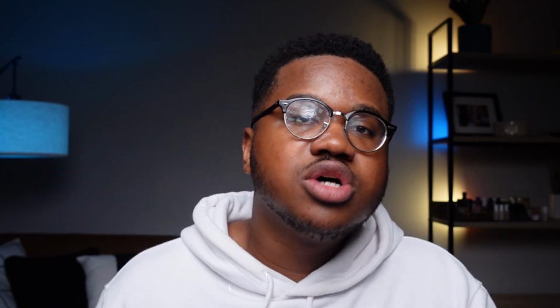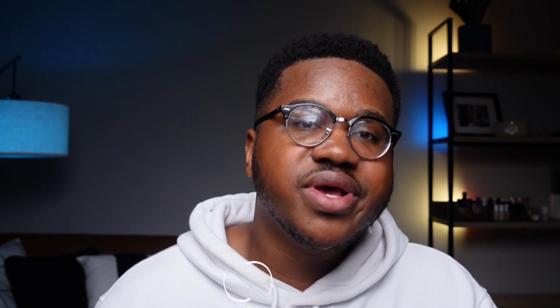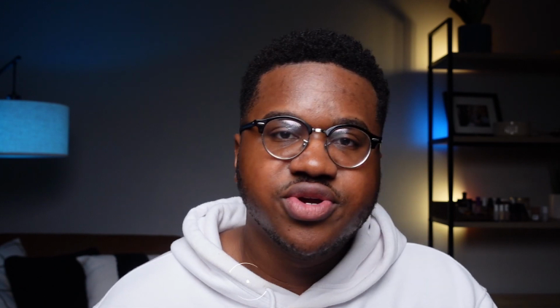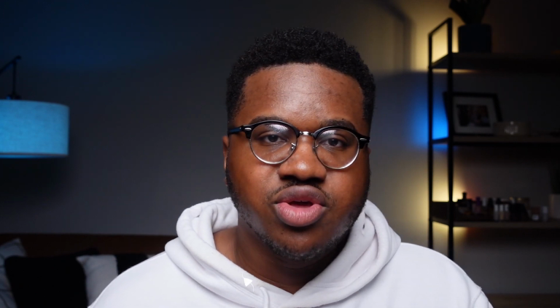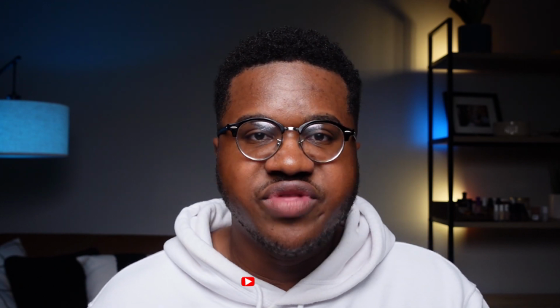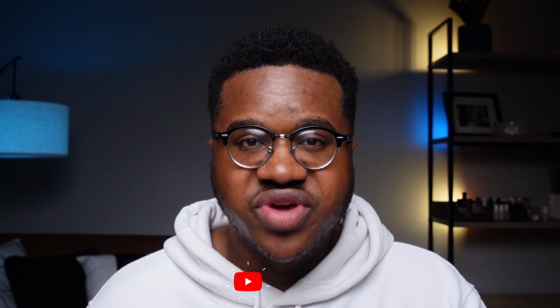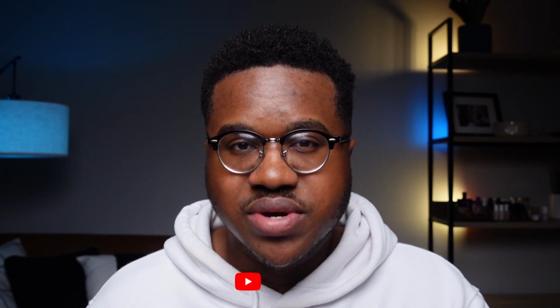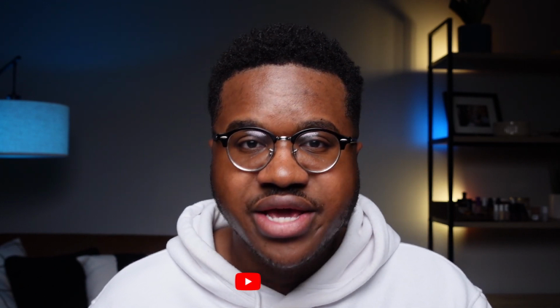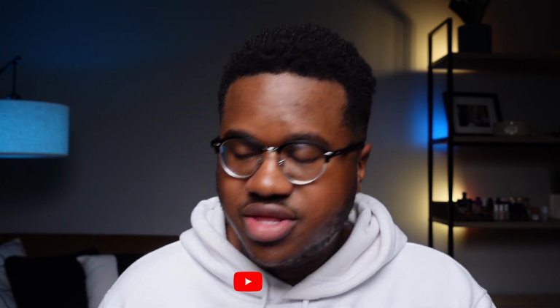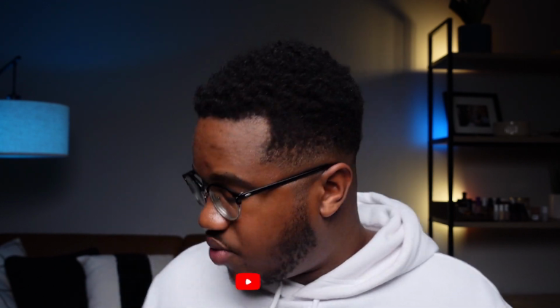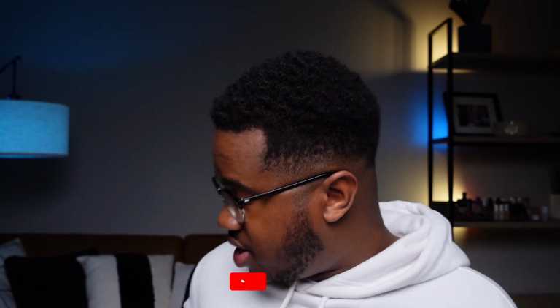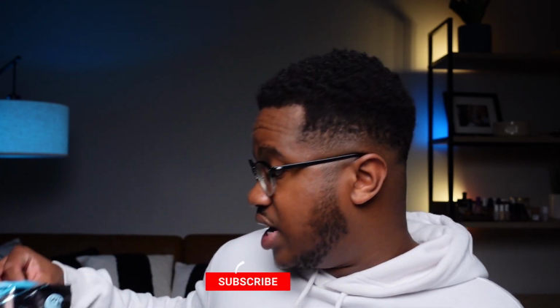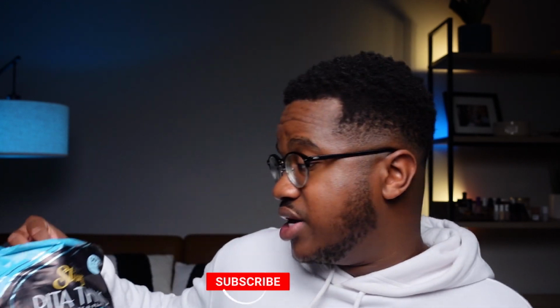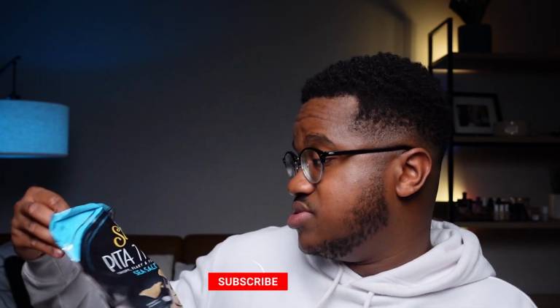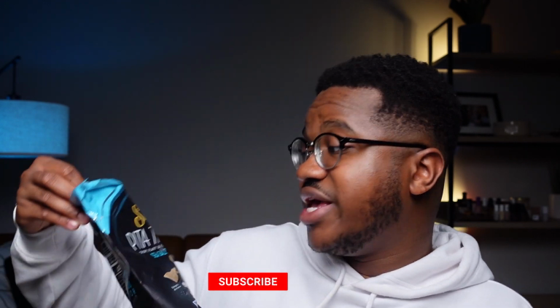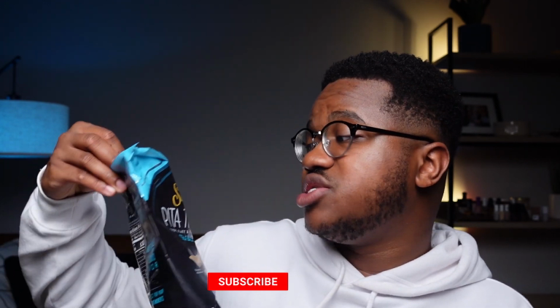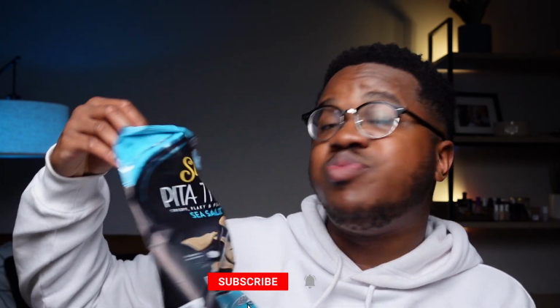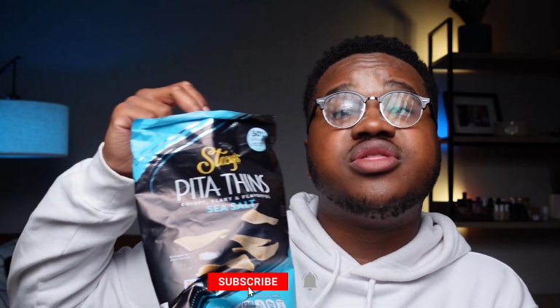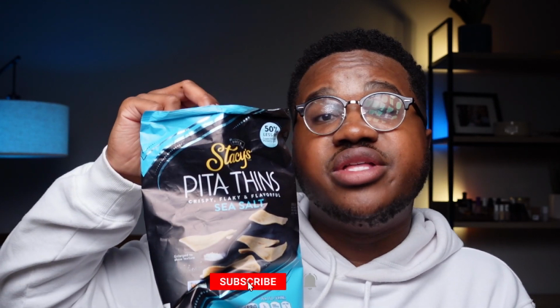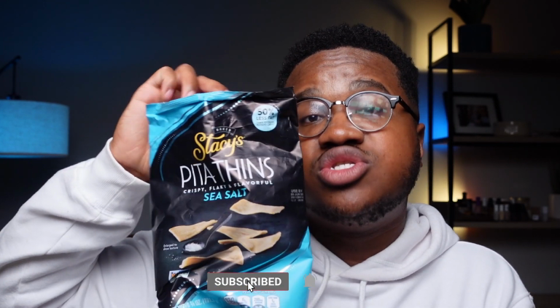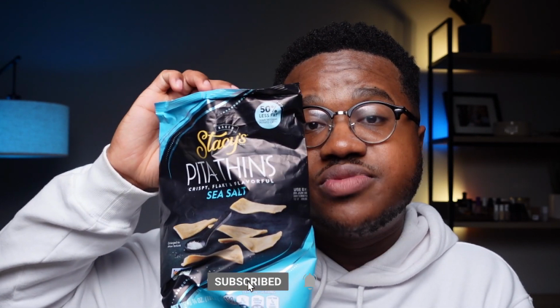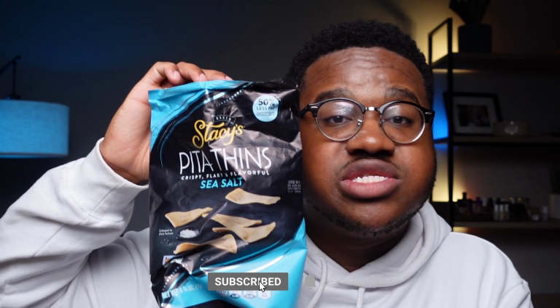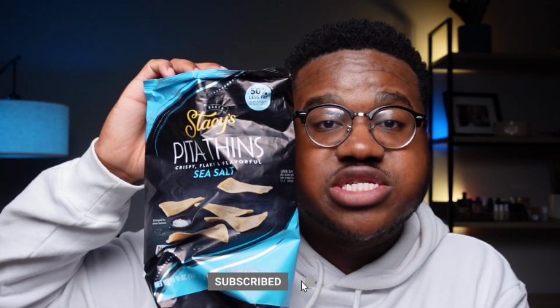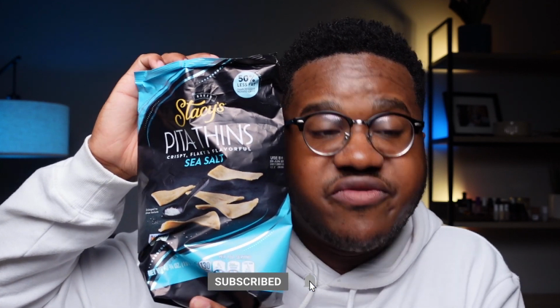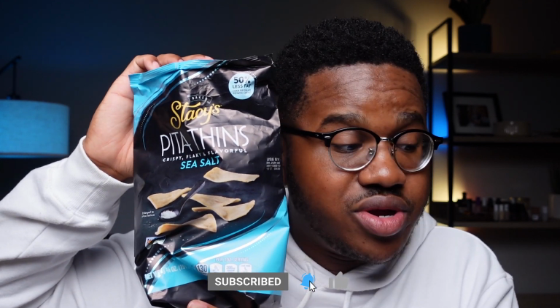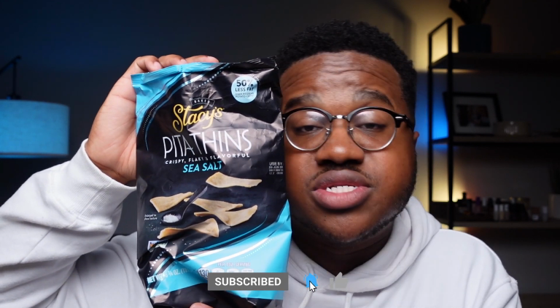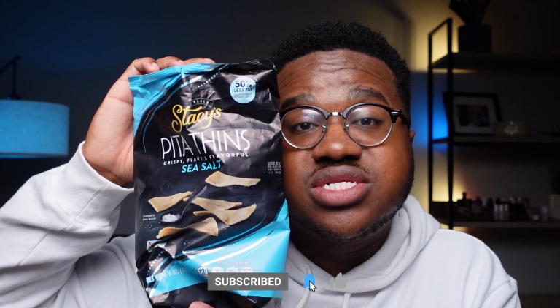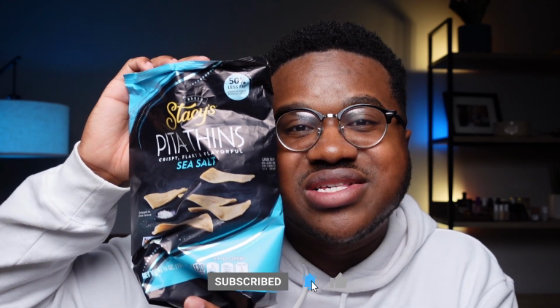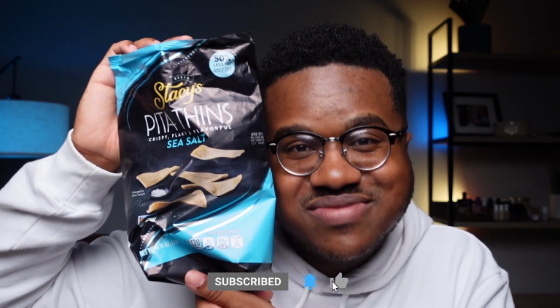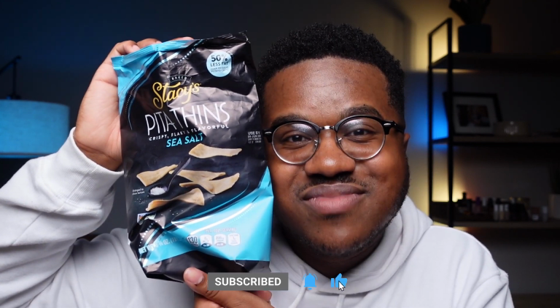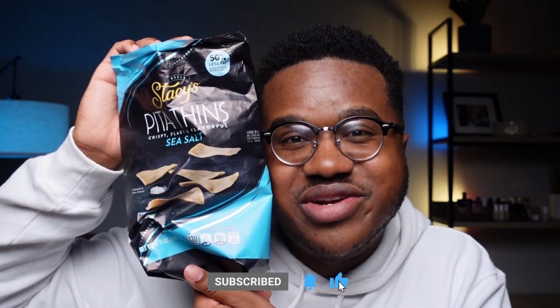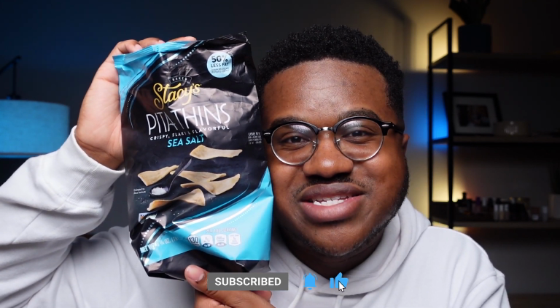Also make sure that you give this video a like so that Stacey's pita thins chips can sponsor me for real, cause these things are delicious.